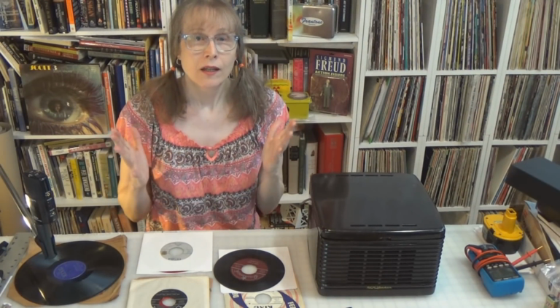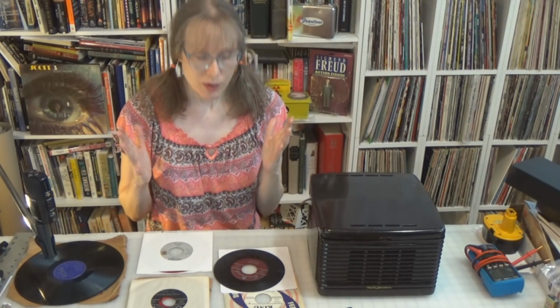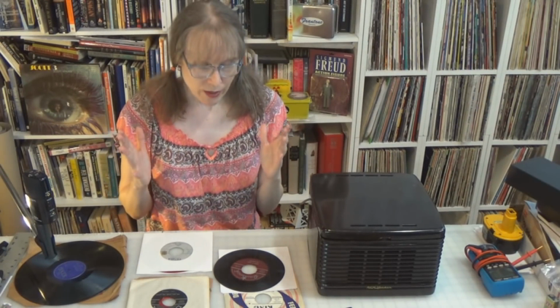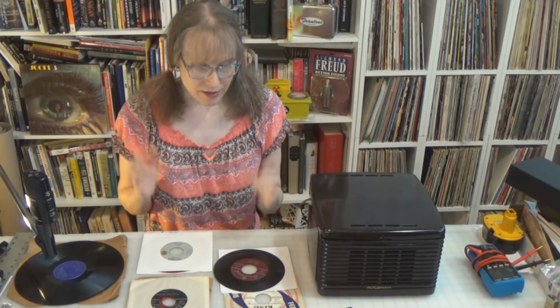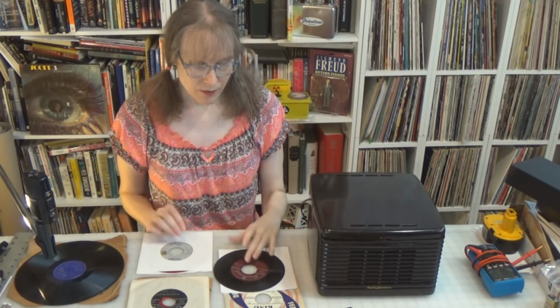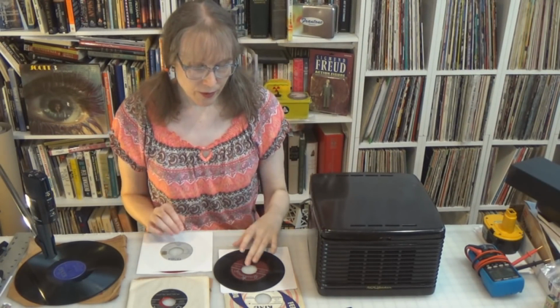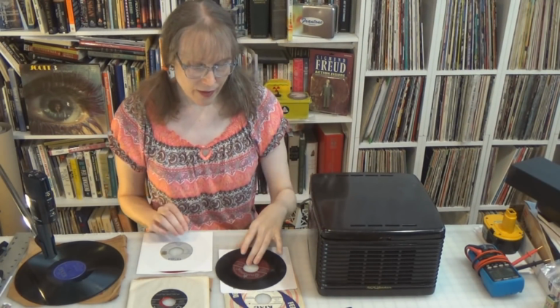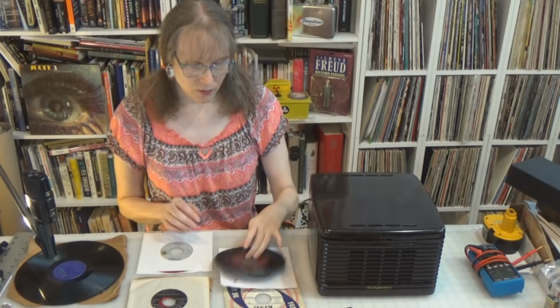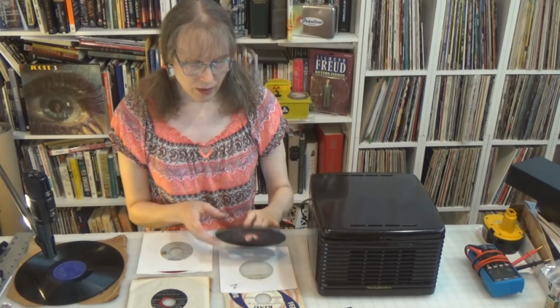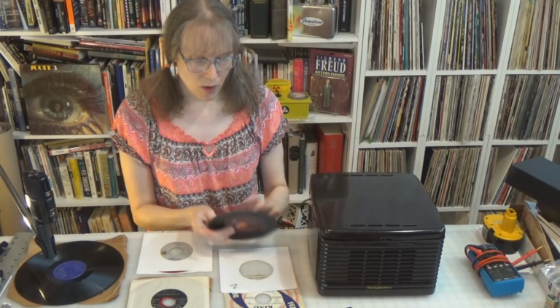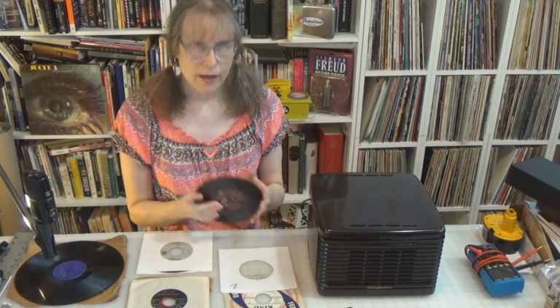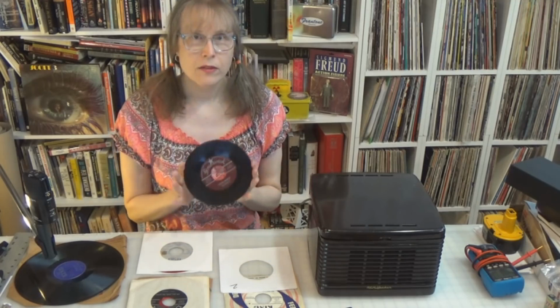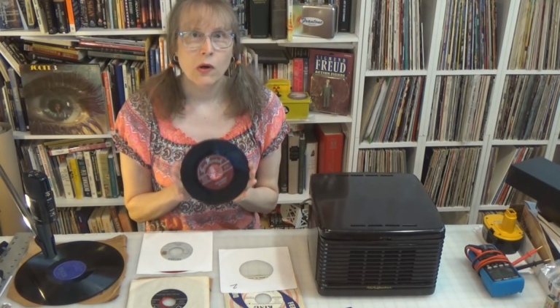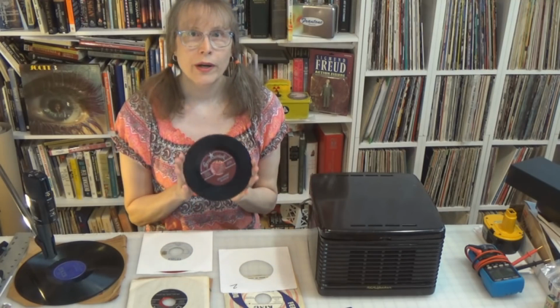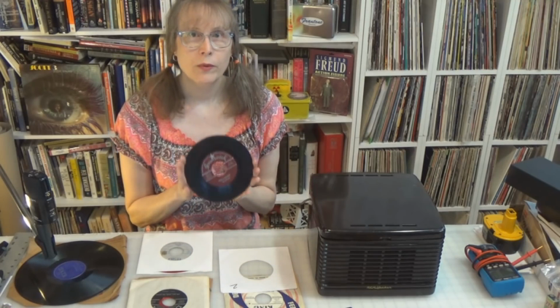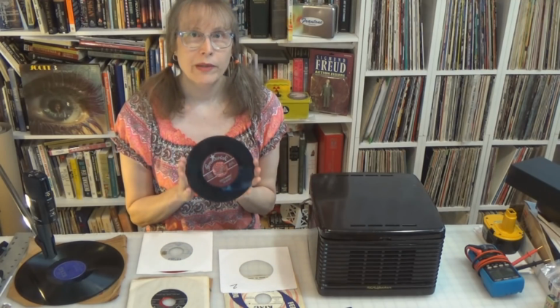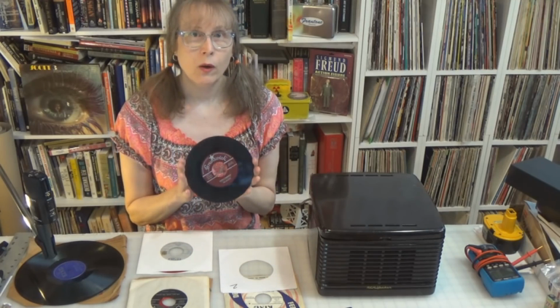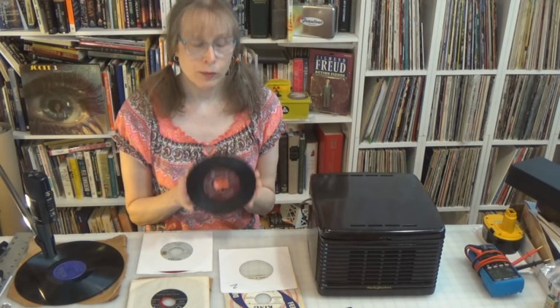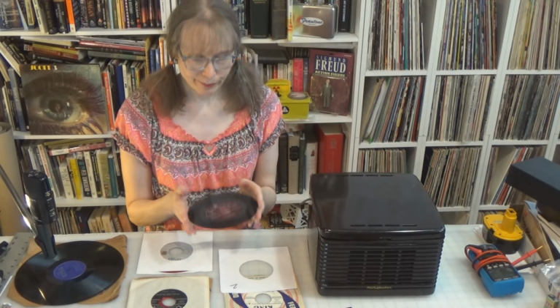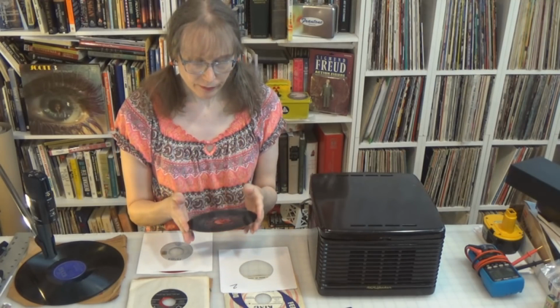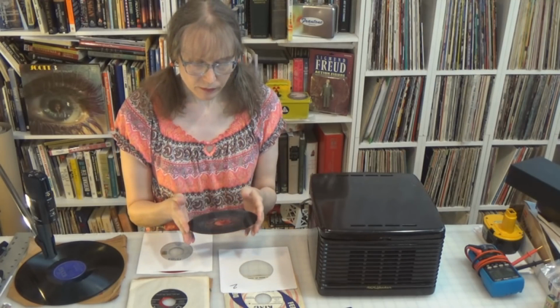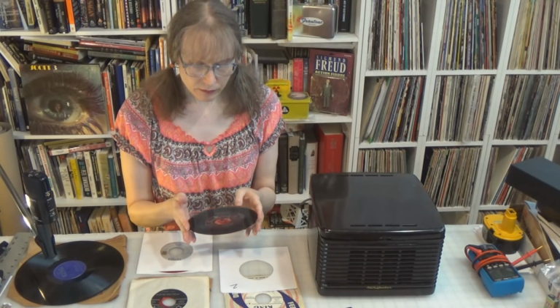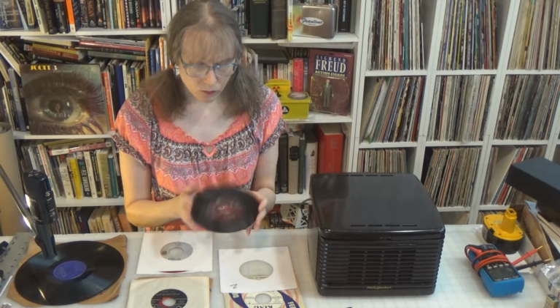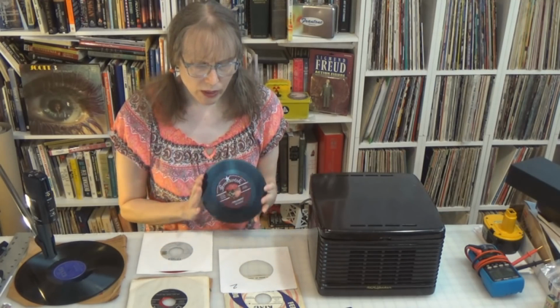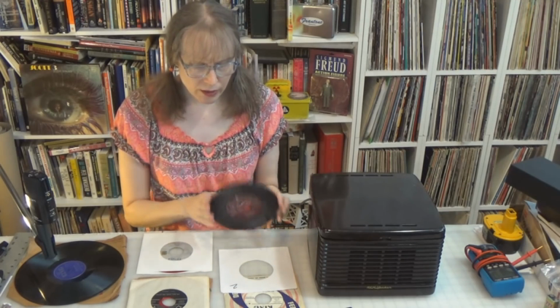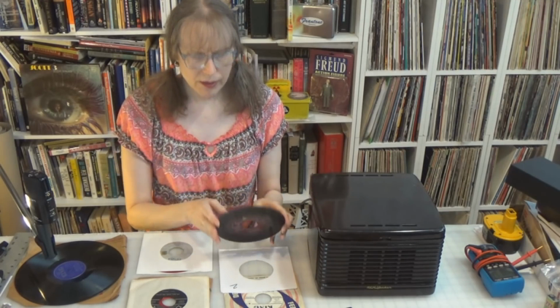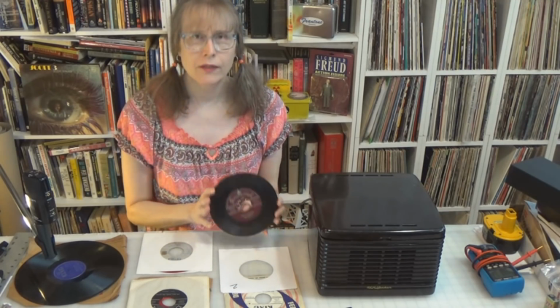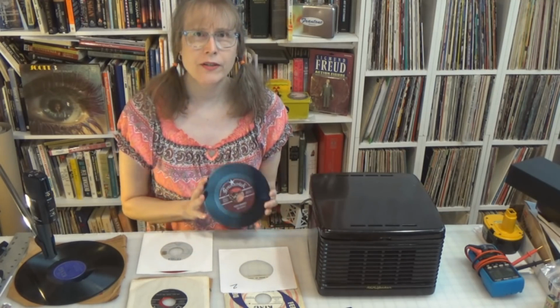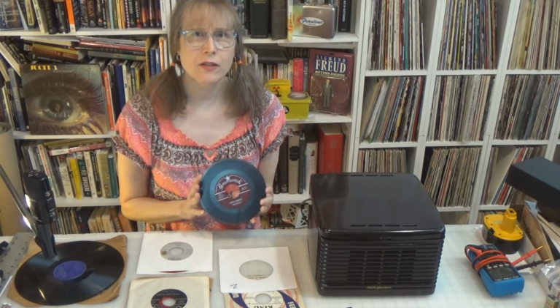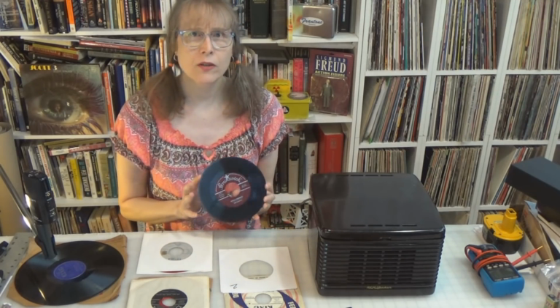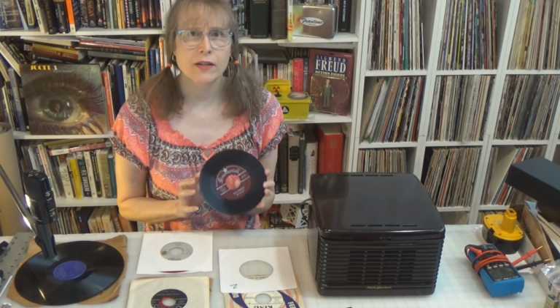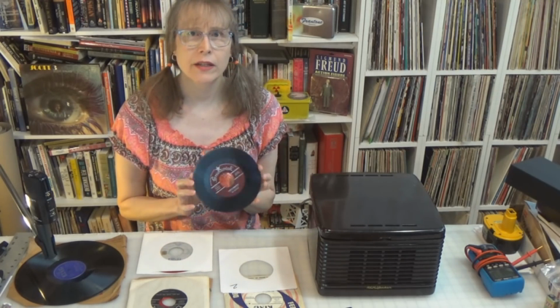But what is it with 45s? Why the small record with the big hole? Well, very interesting story, actually.